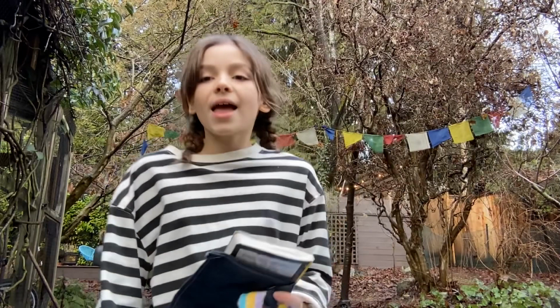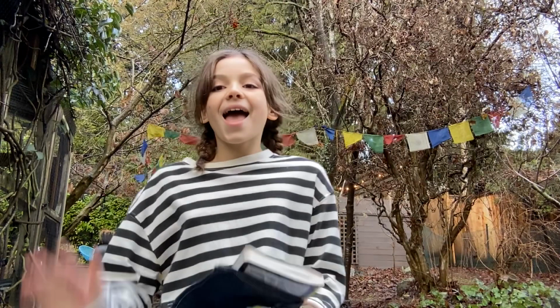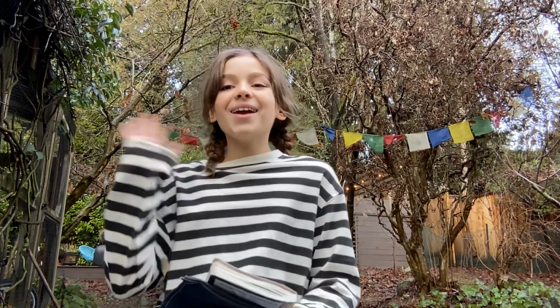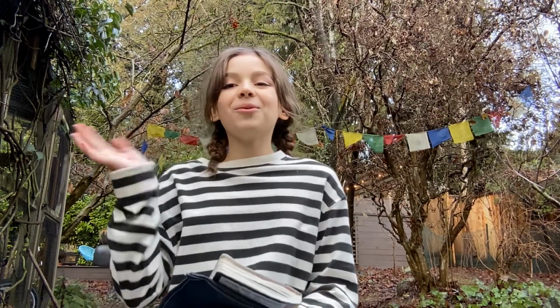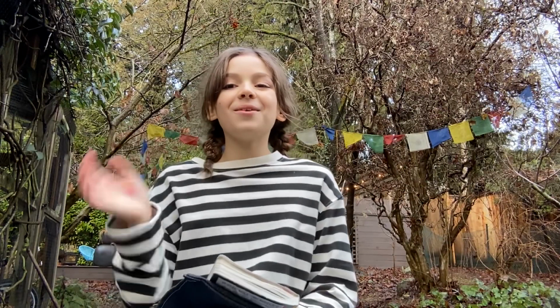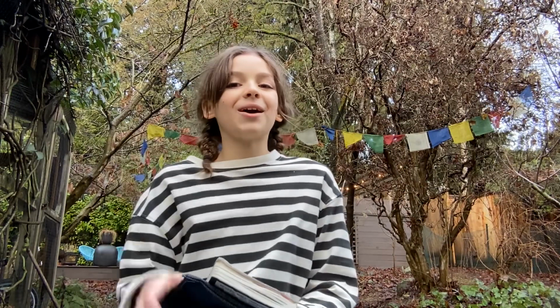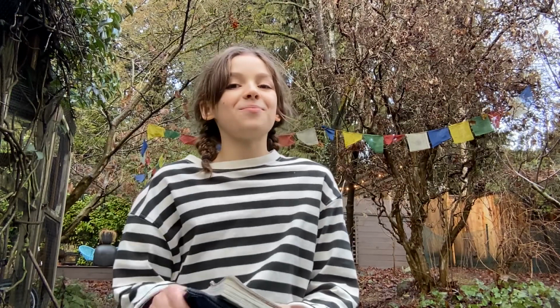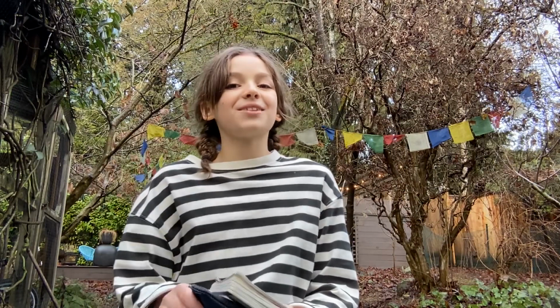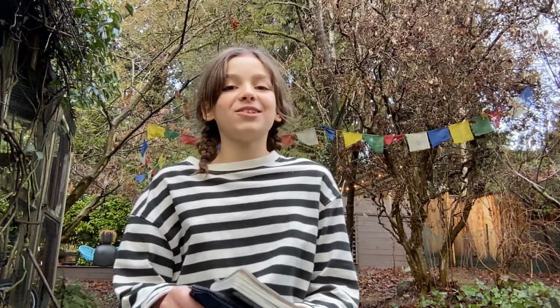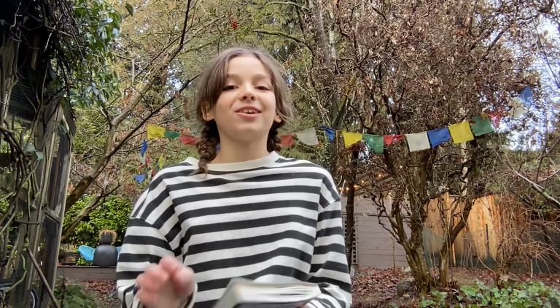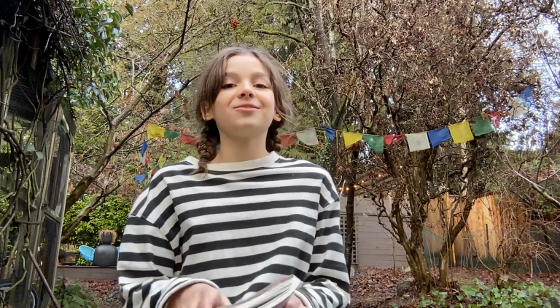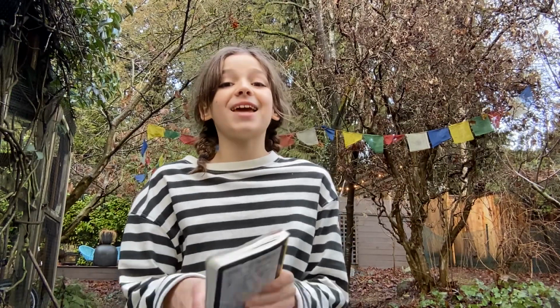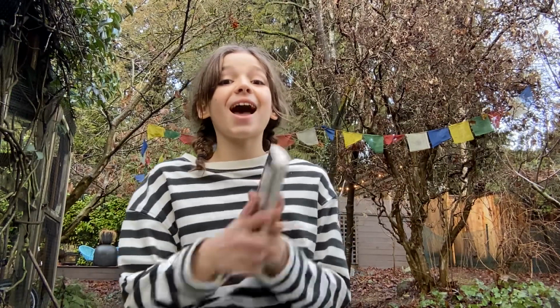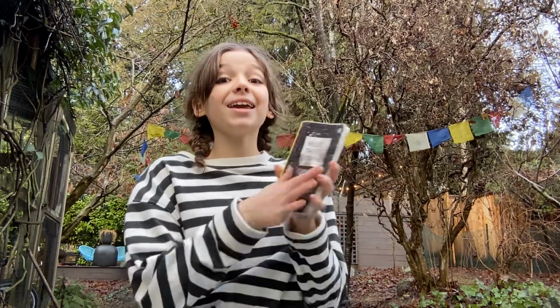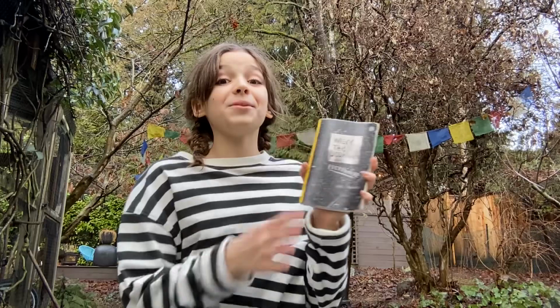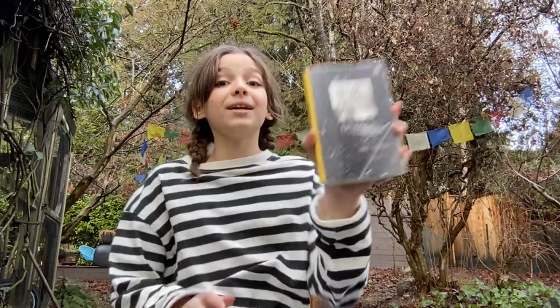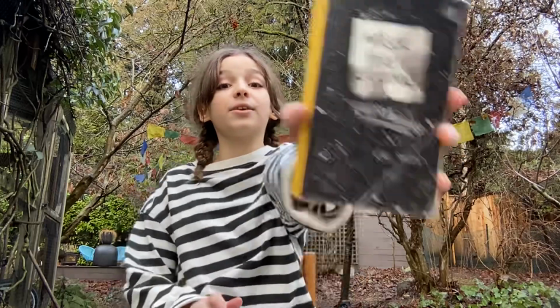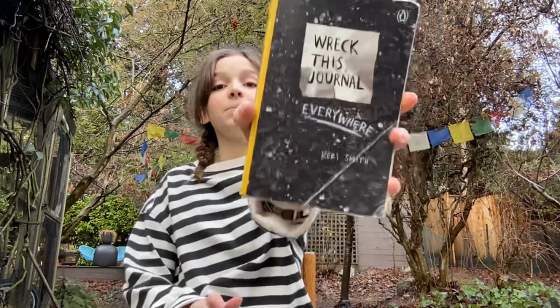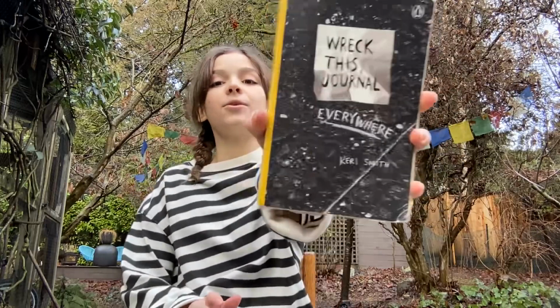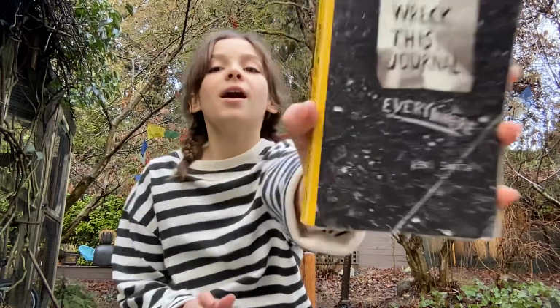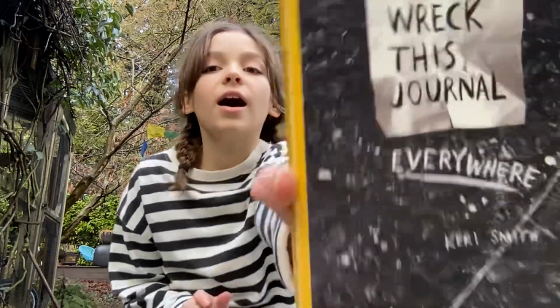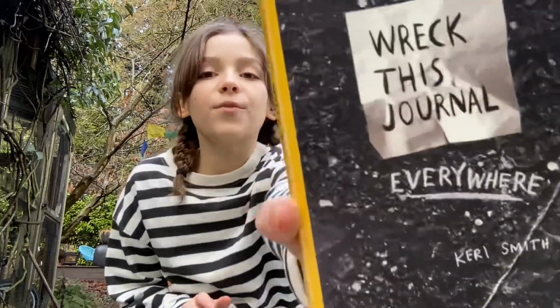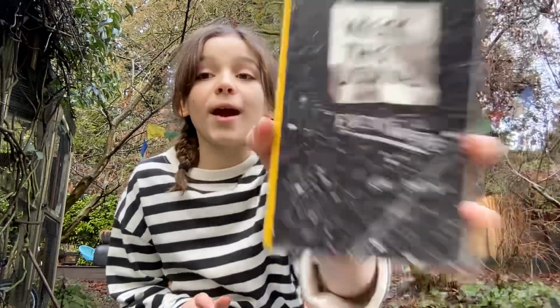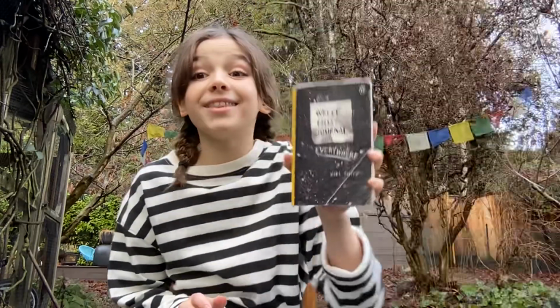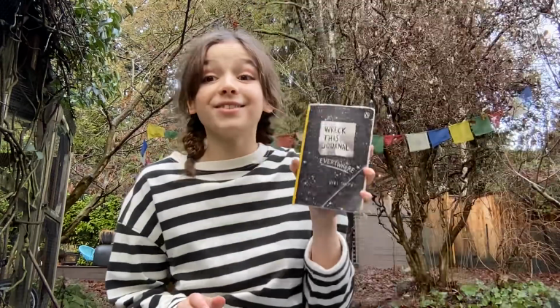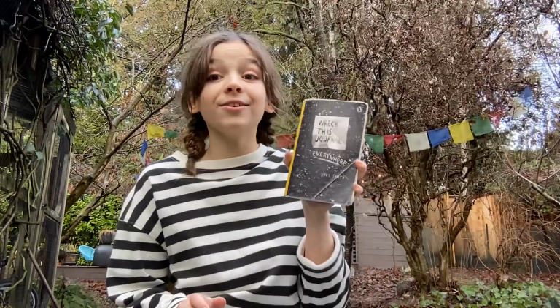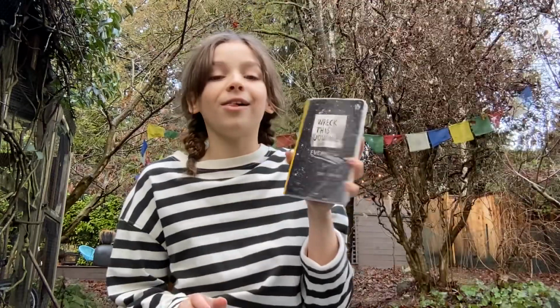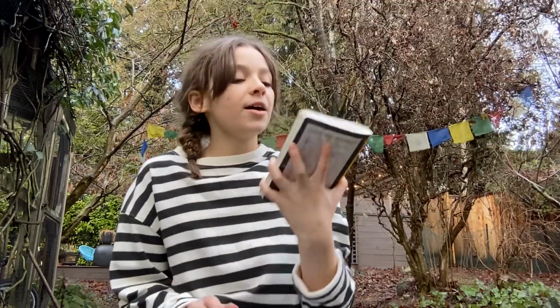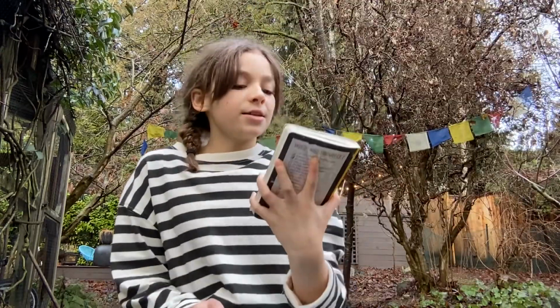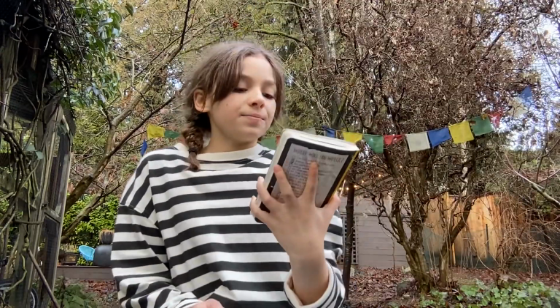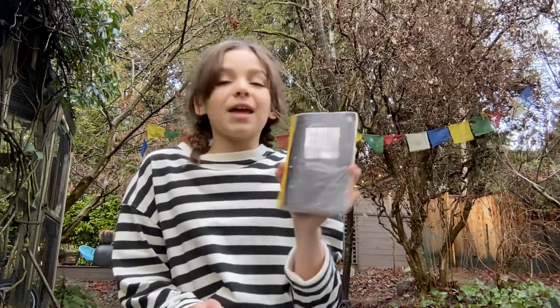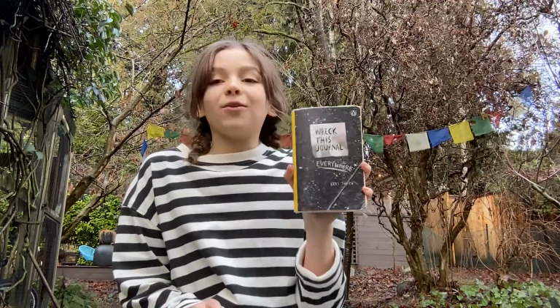Hey everyone, welcome back to my channel. Today I'm going to be doing another episode of Wreck This Journal everywhere.